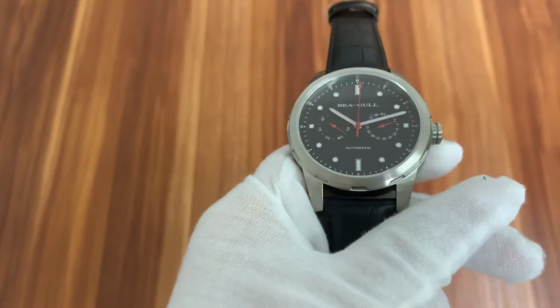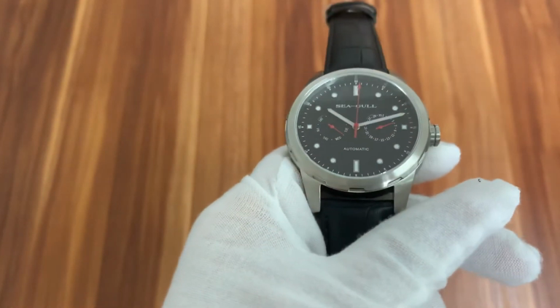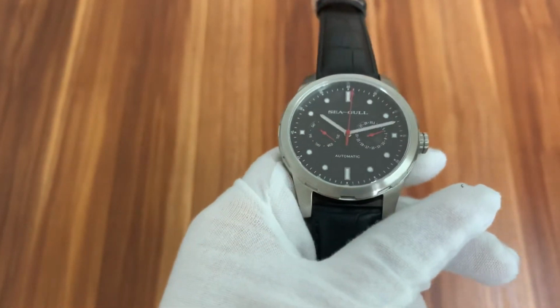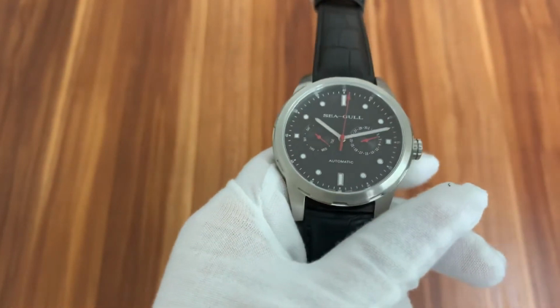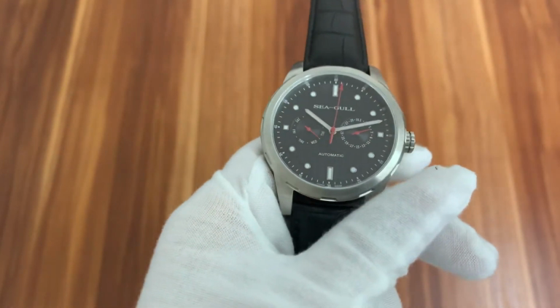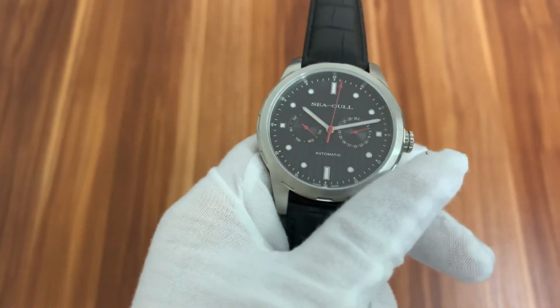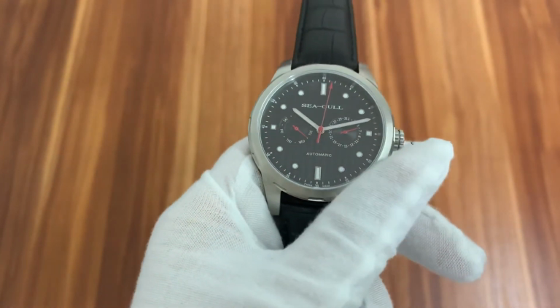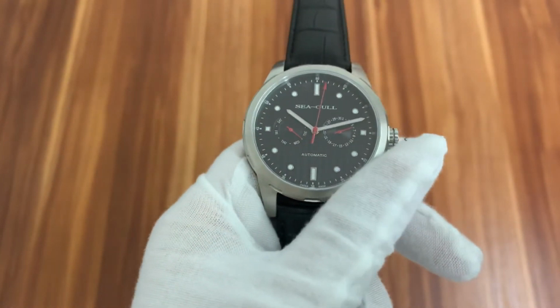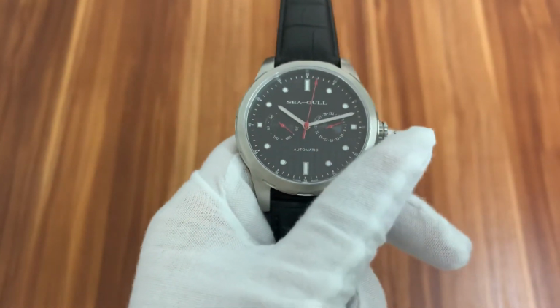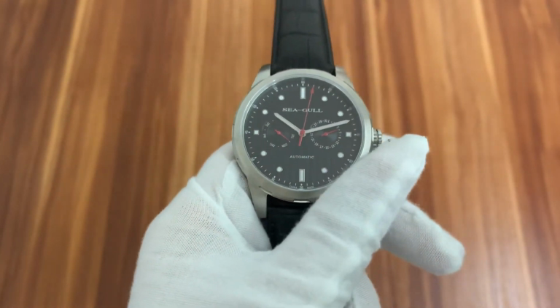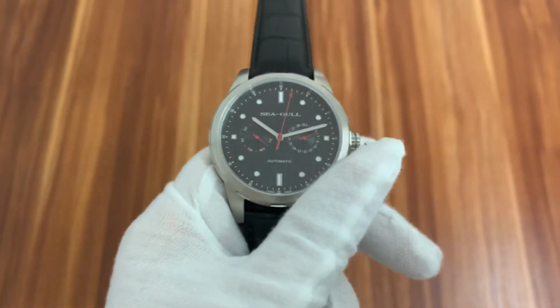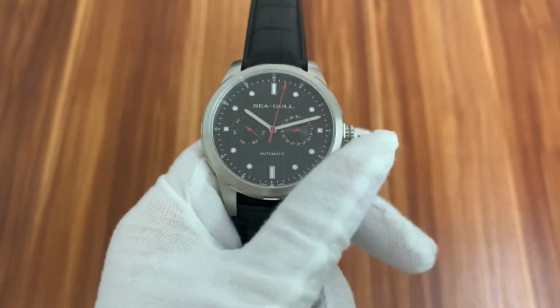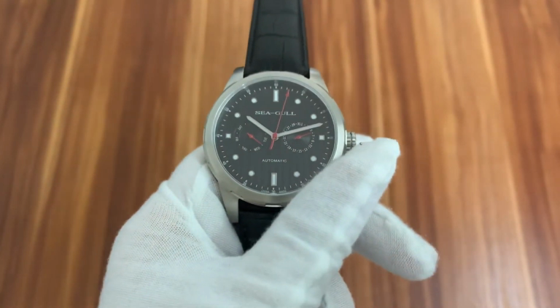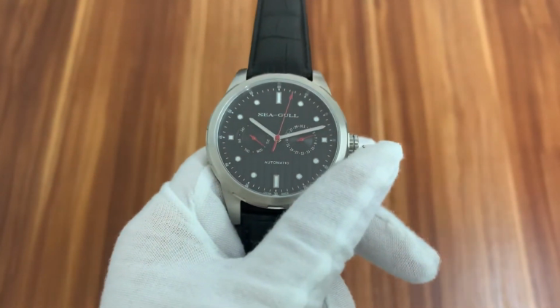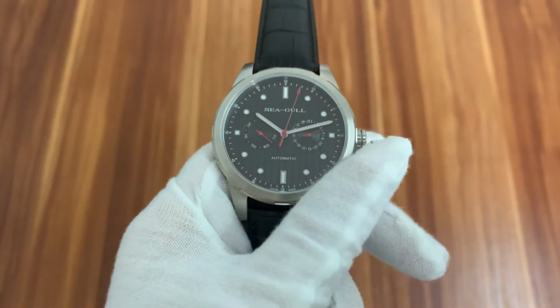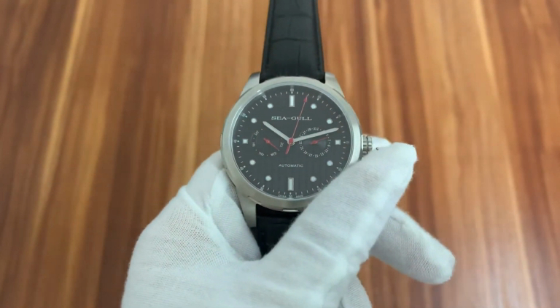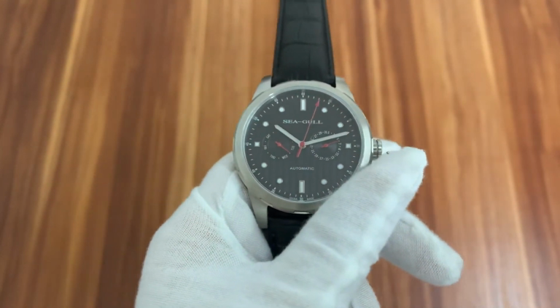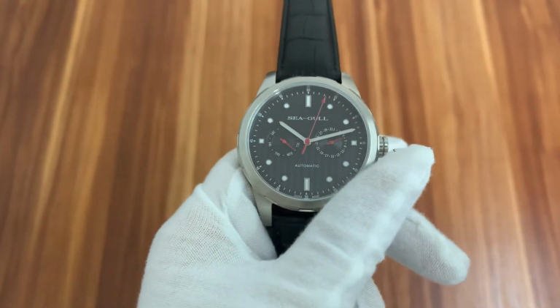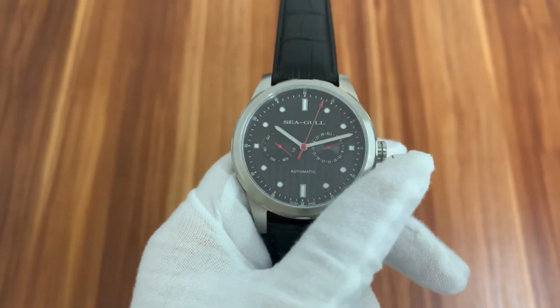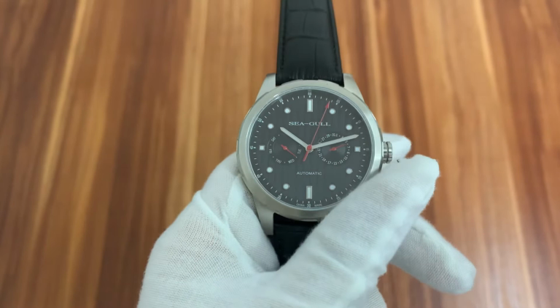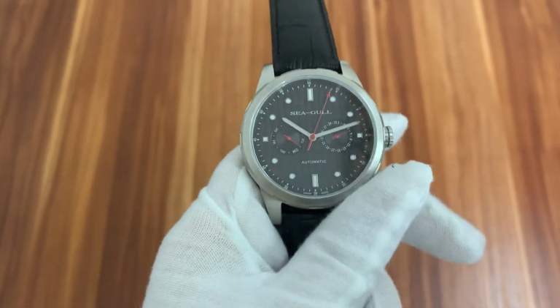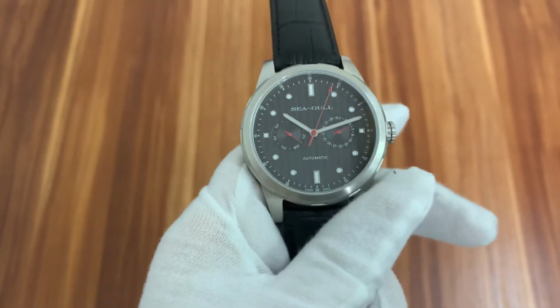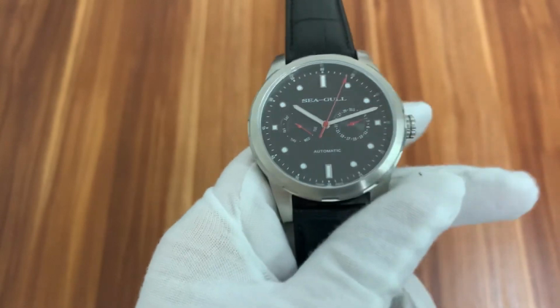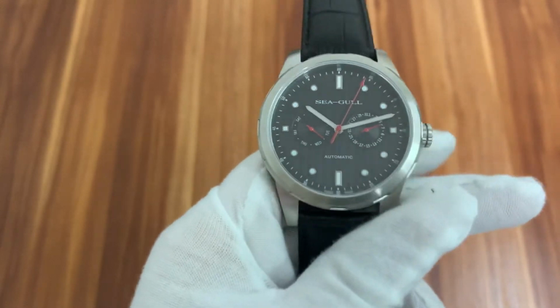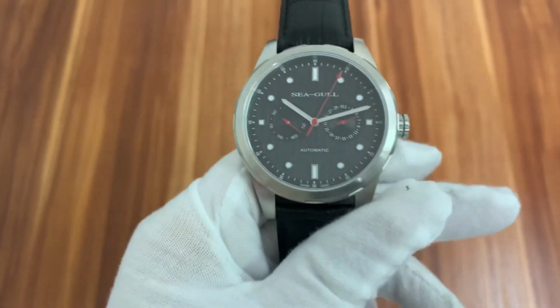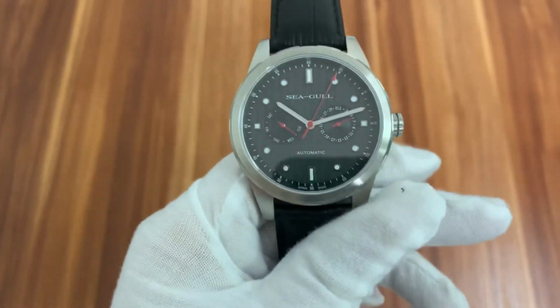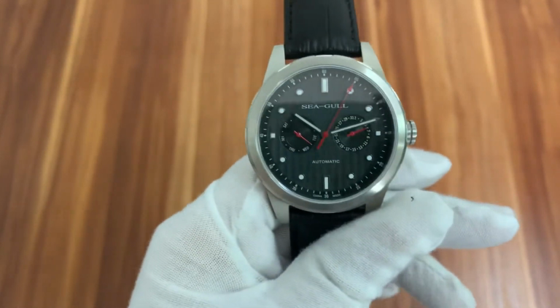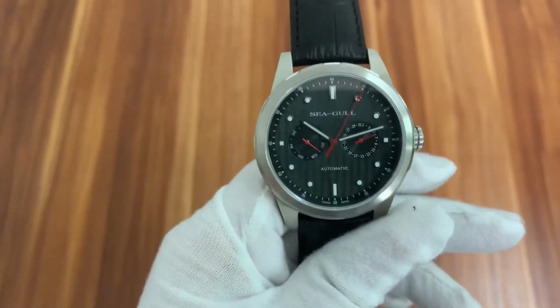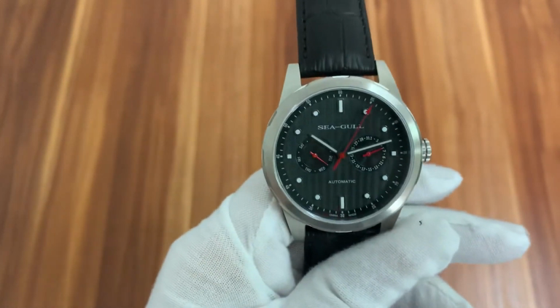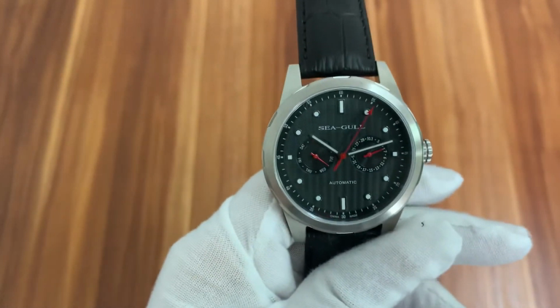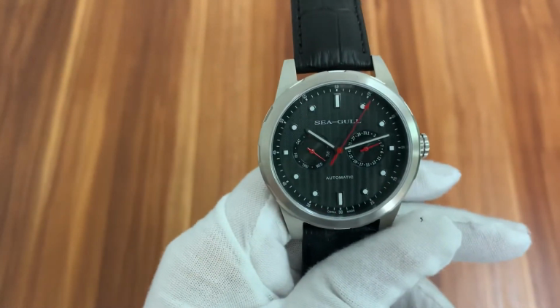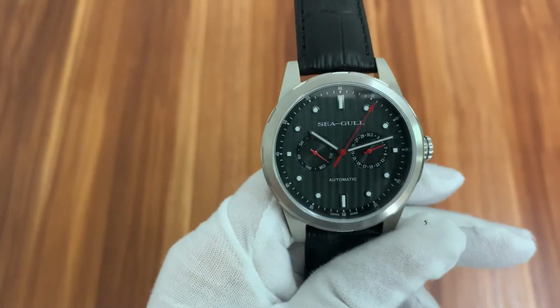It also has a white style version. The black dial is very beautiful.